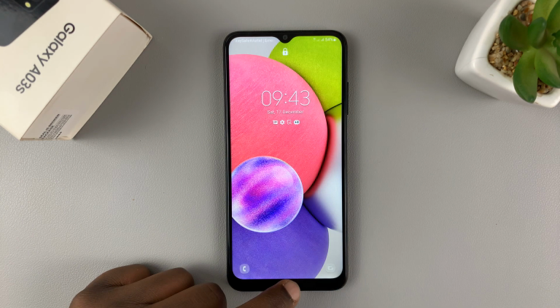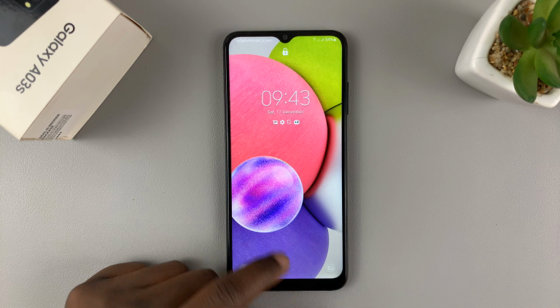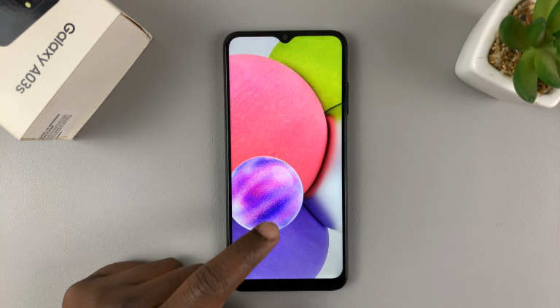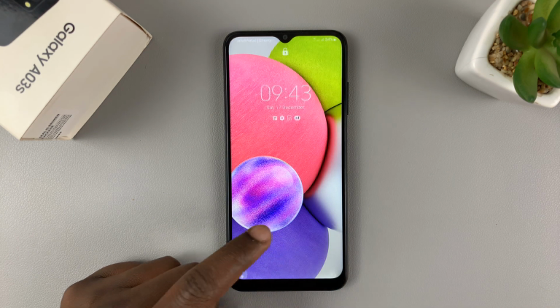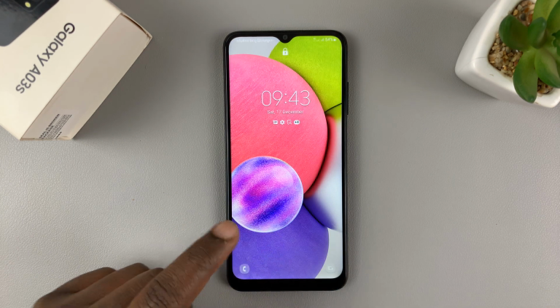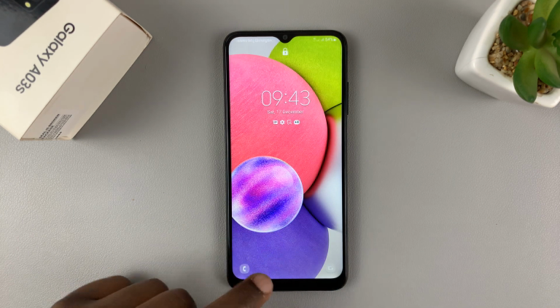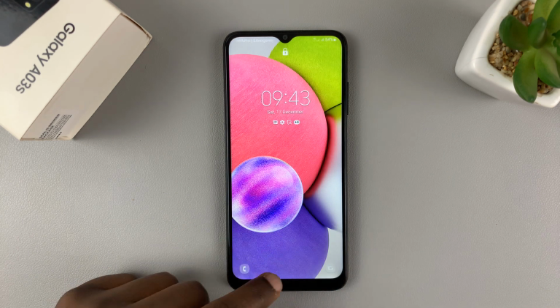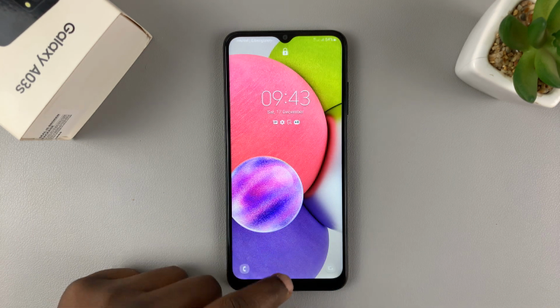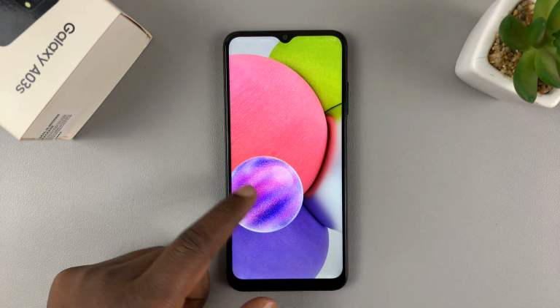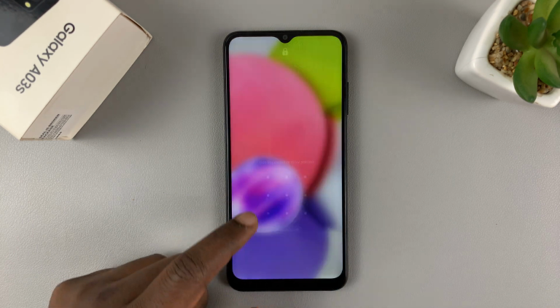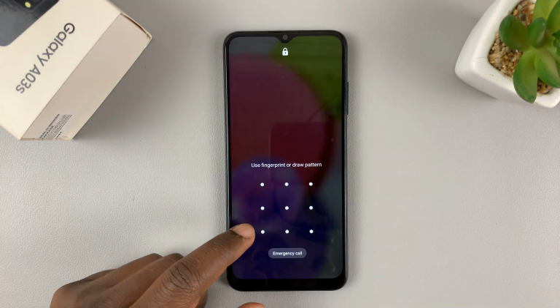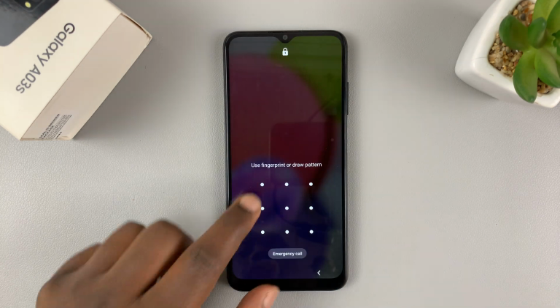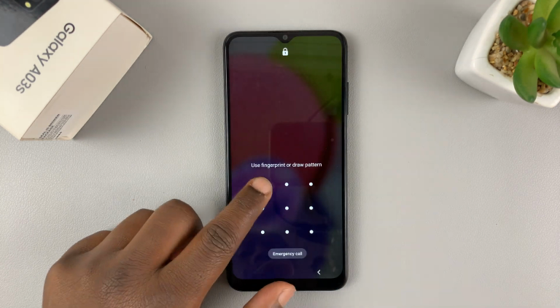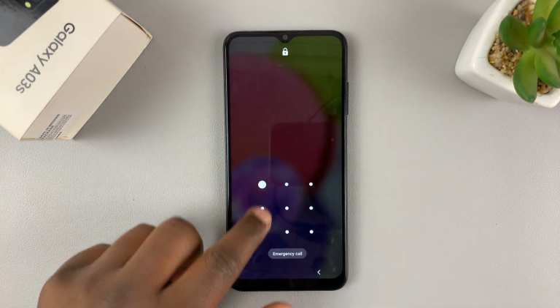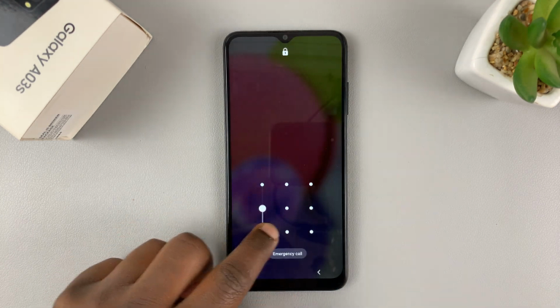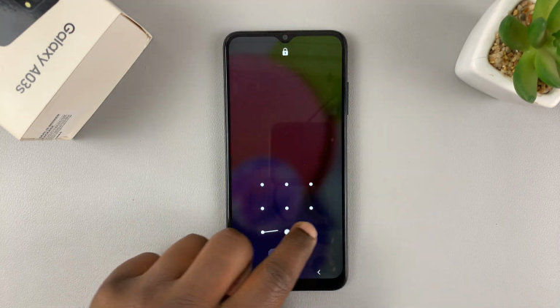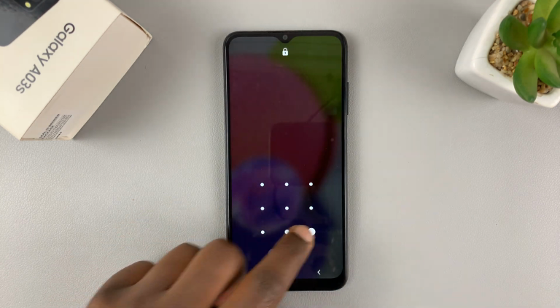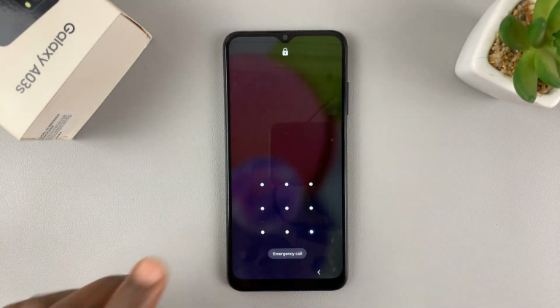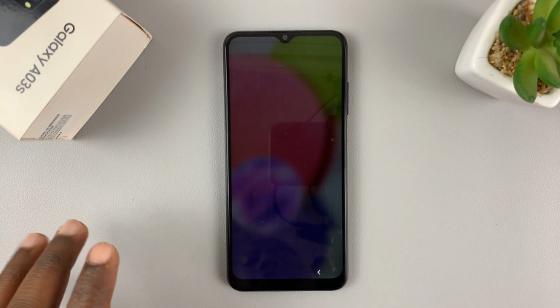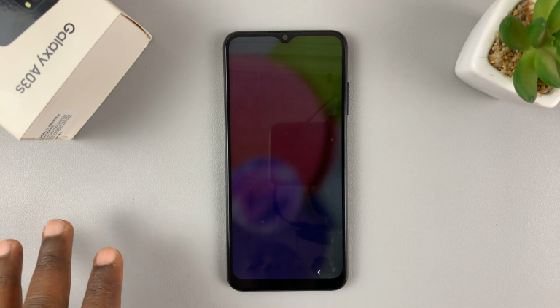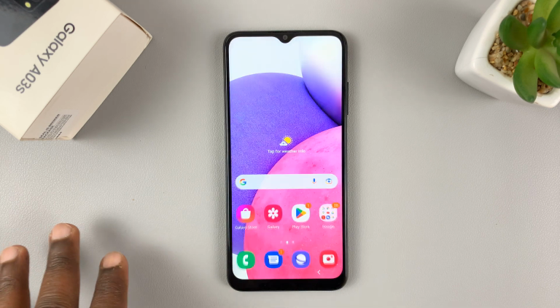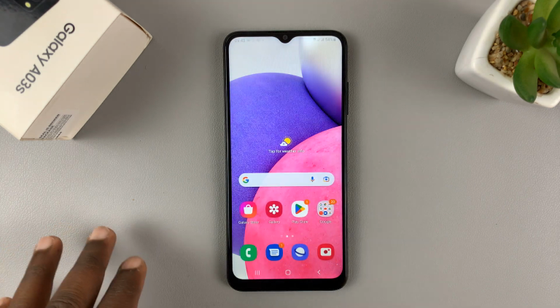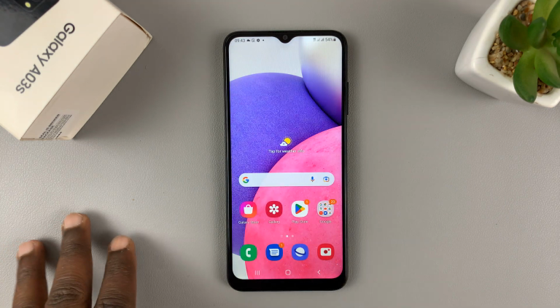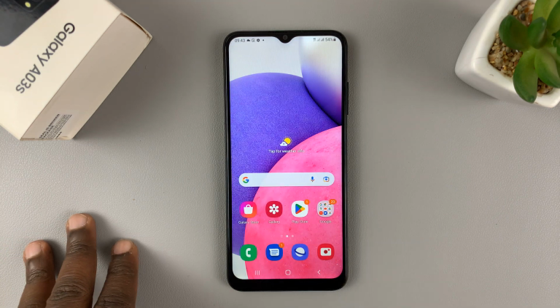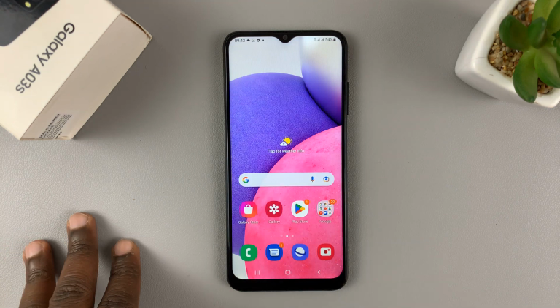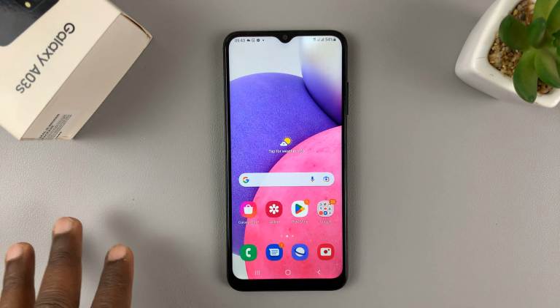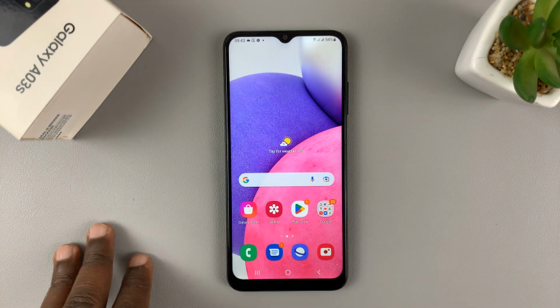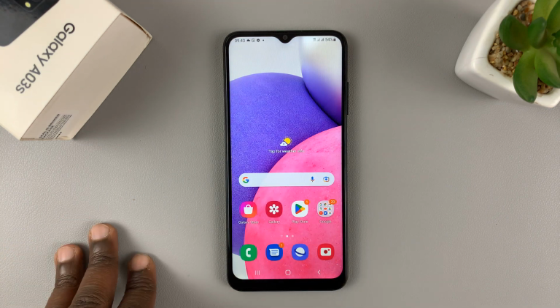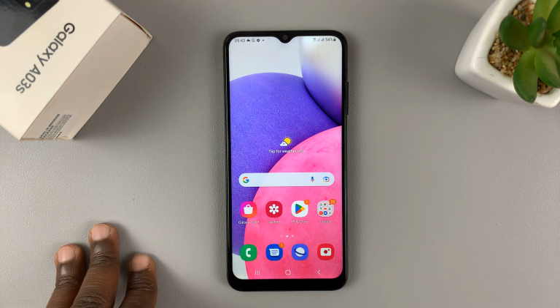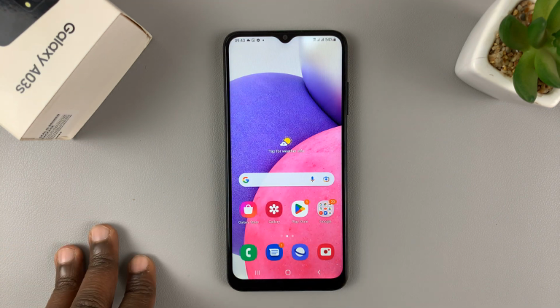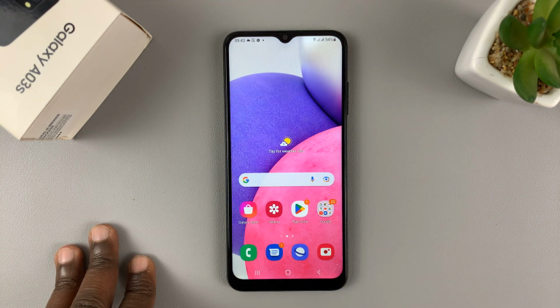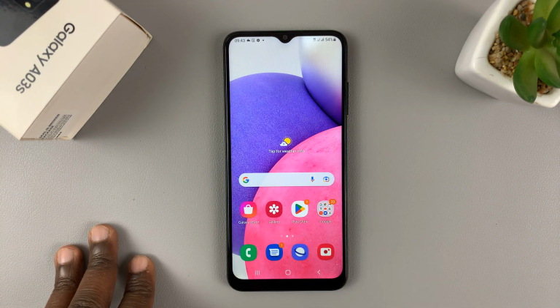I have the Samsung Galaxy A03s and I'll be showing you how to set up face unlock.